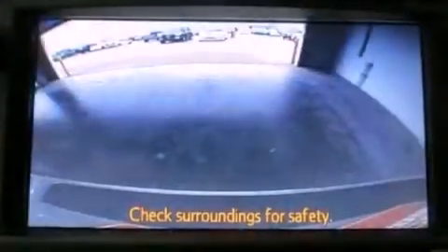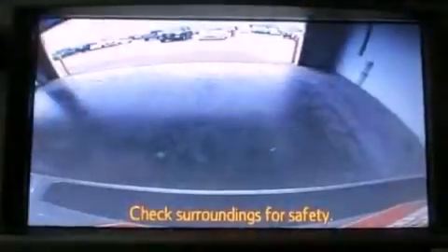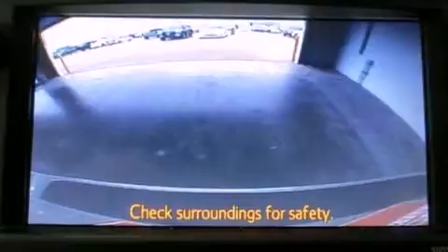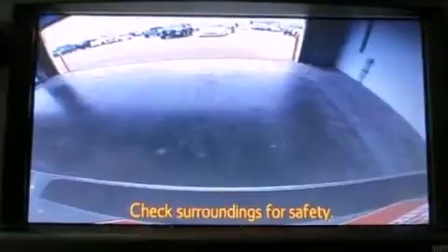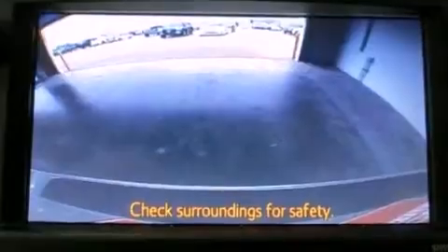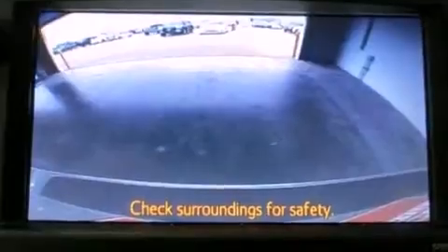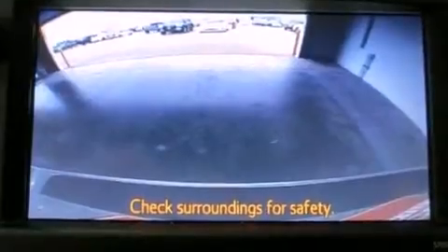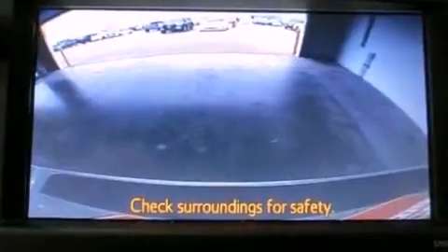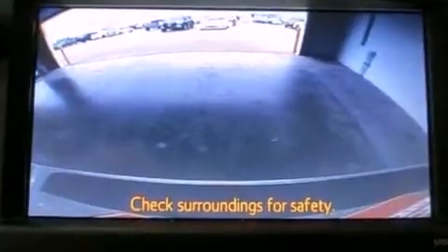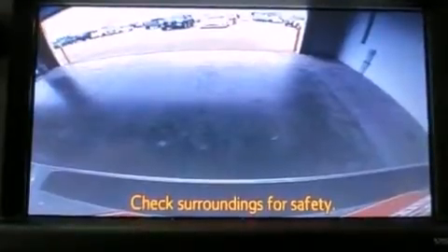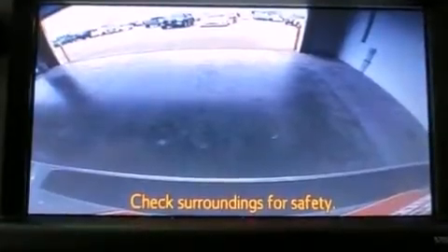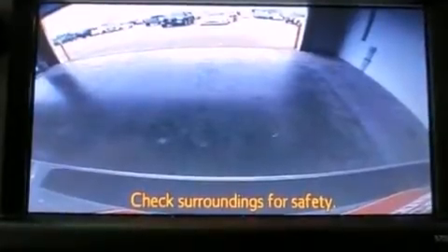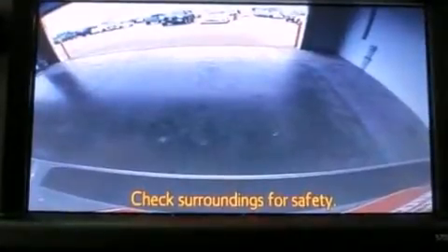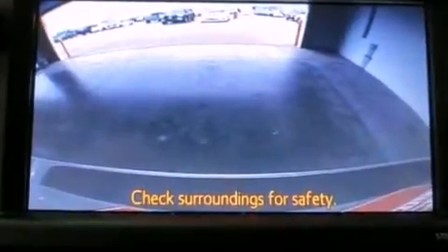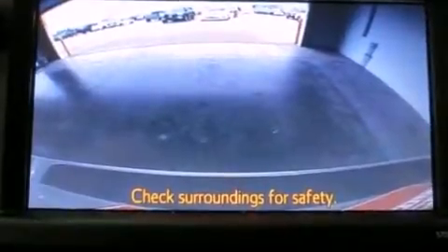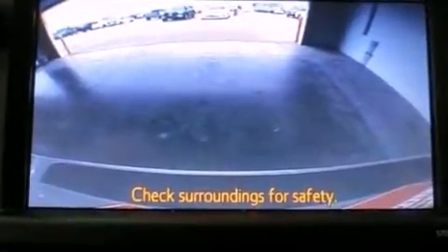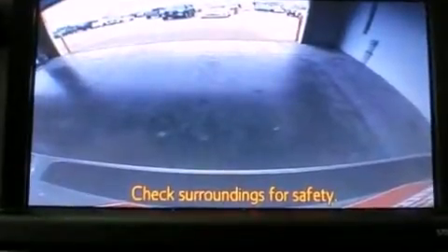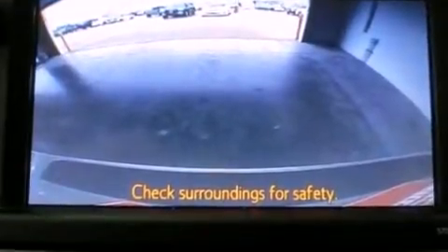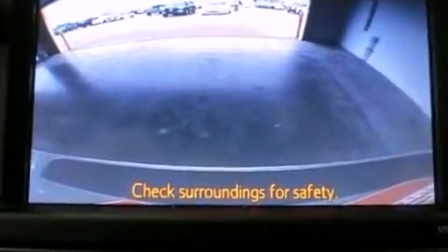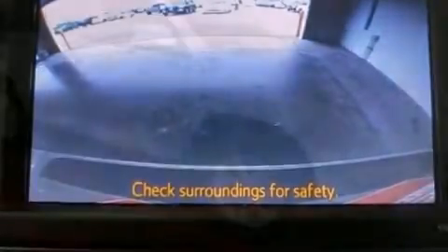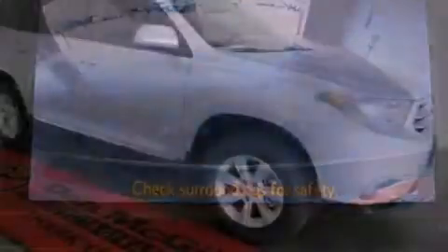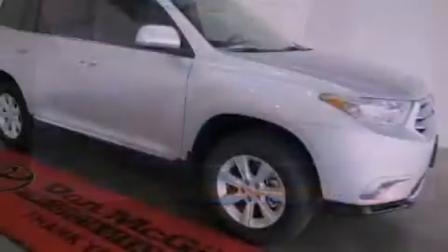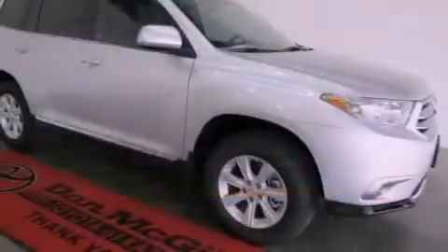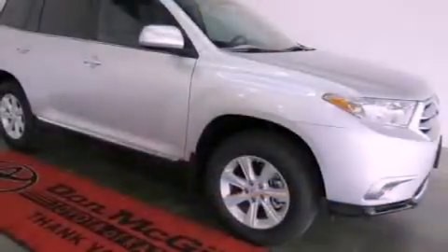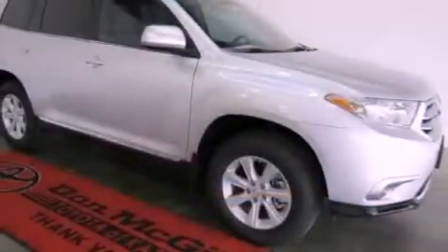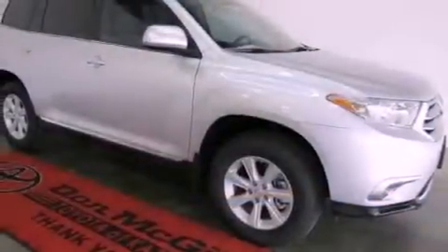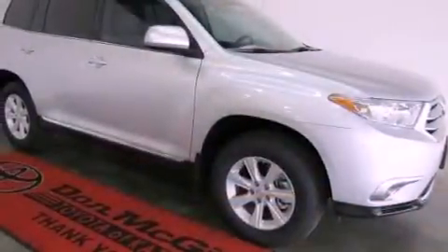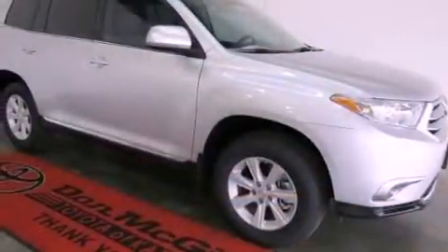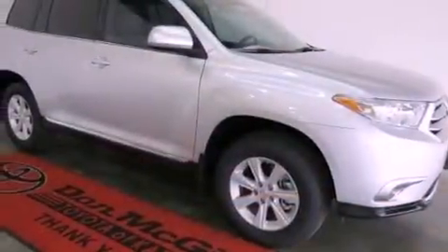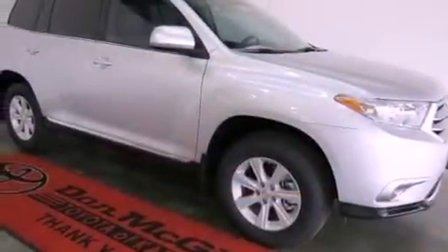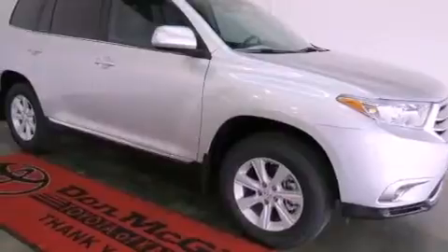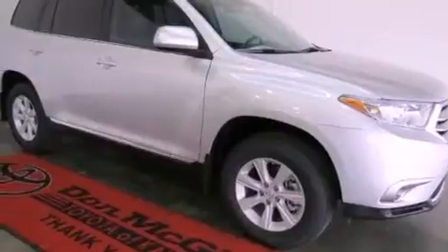Also included are a full-size spare tire, an anti-lock braking system, side impact airbags, a rear window defroster, and a rear spoiler.